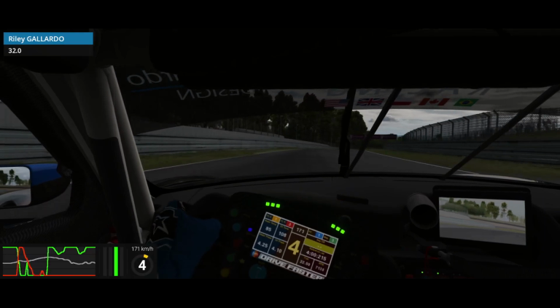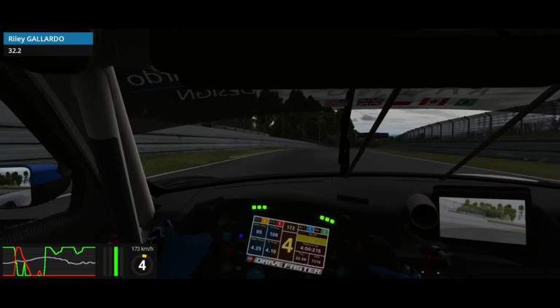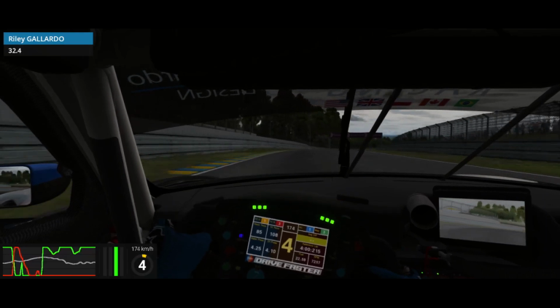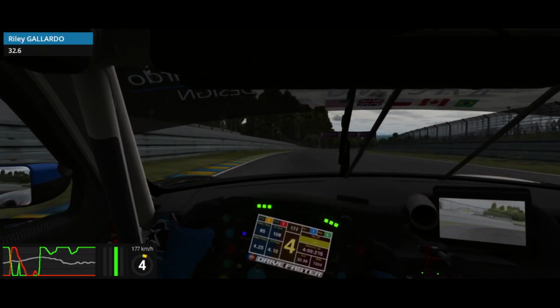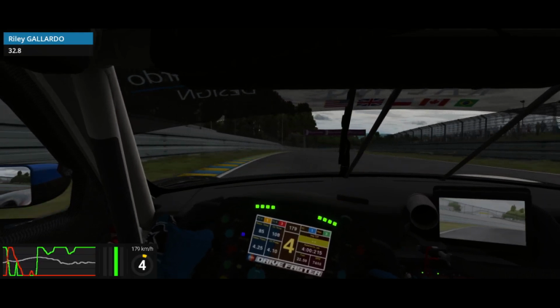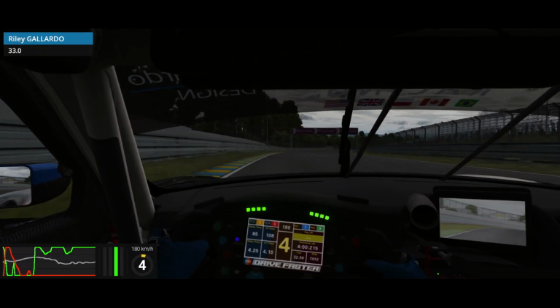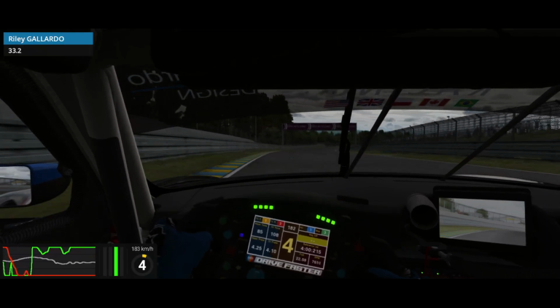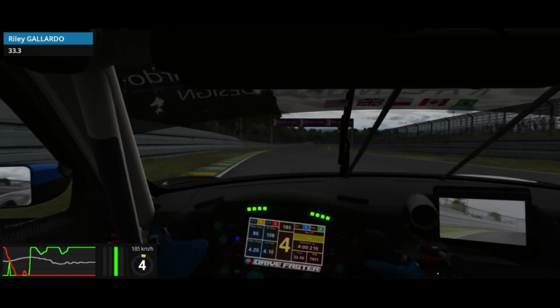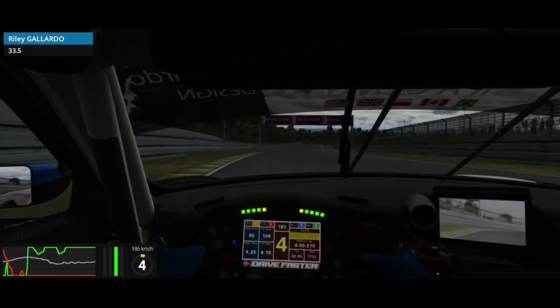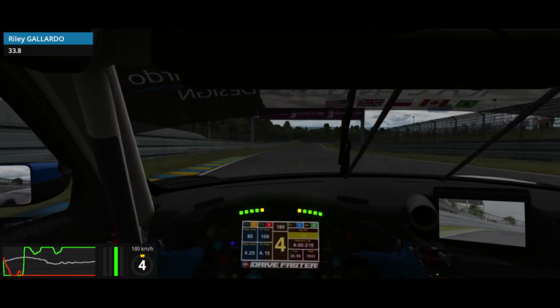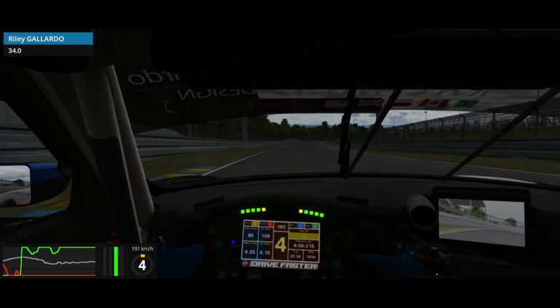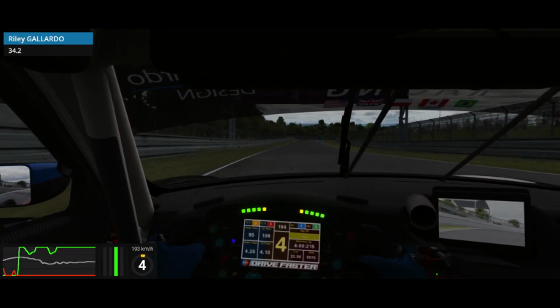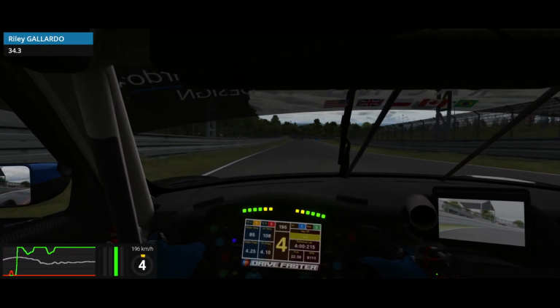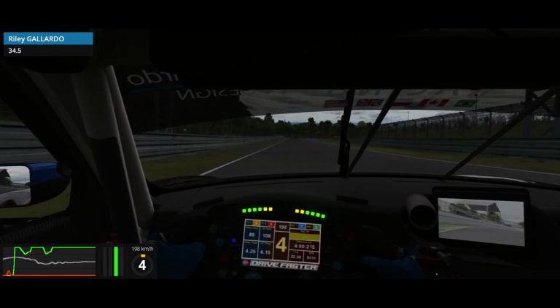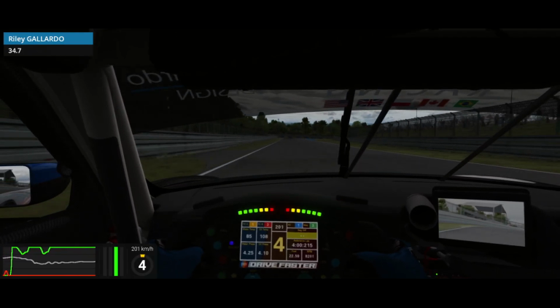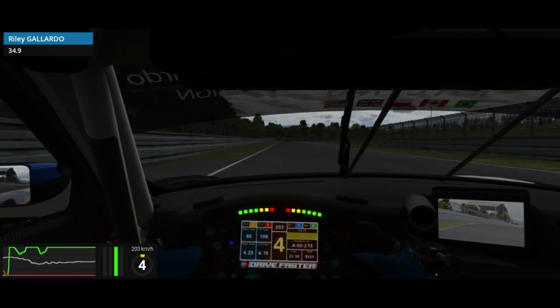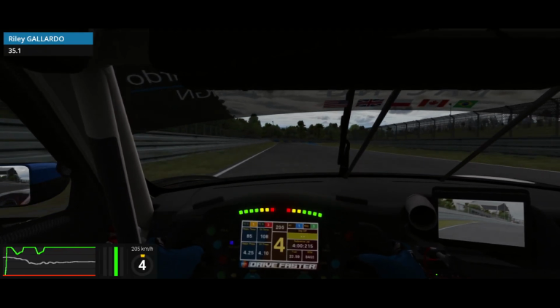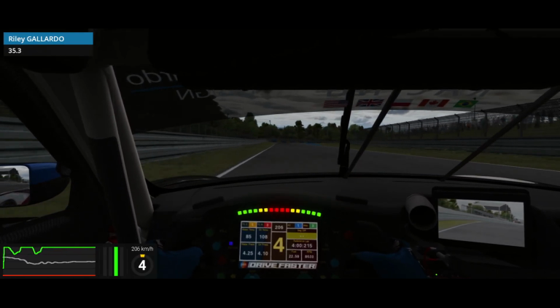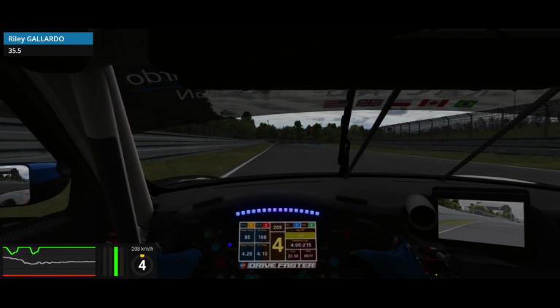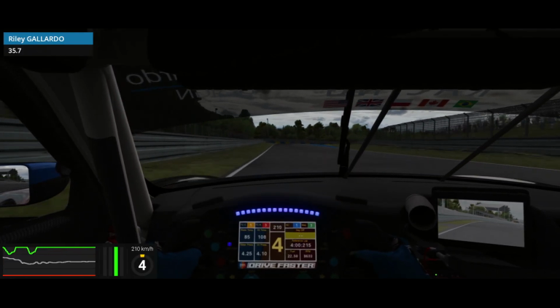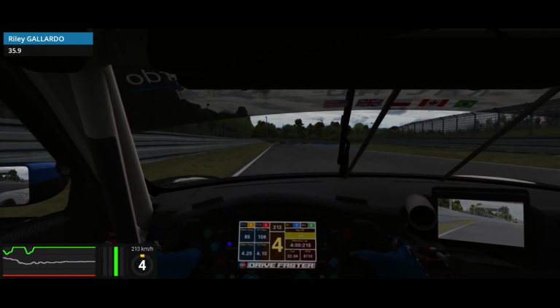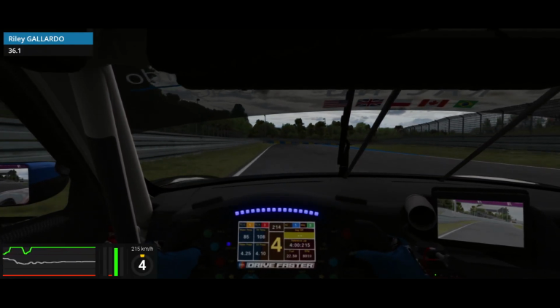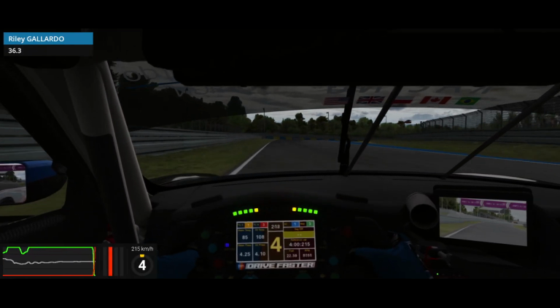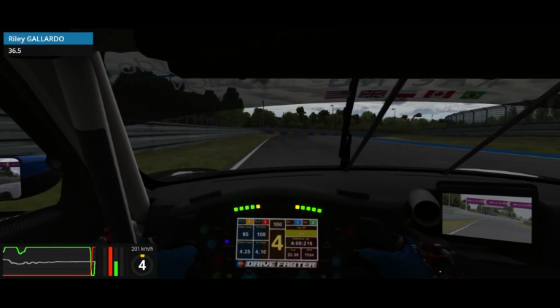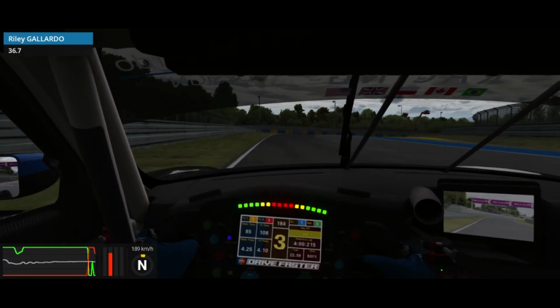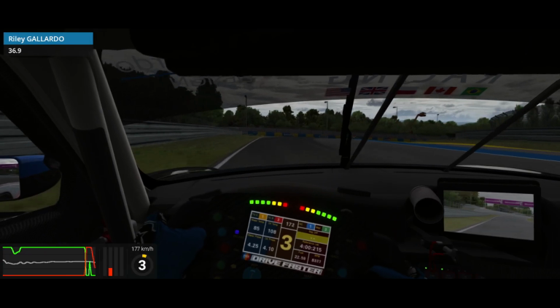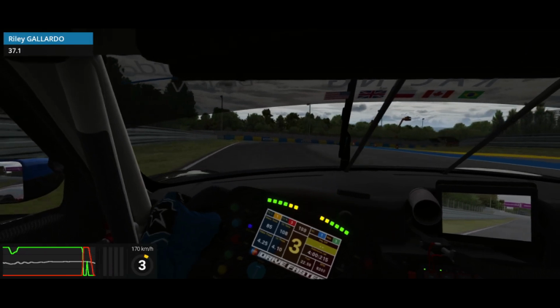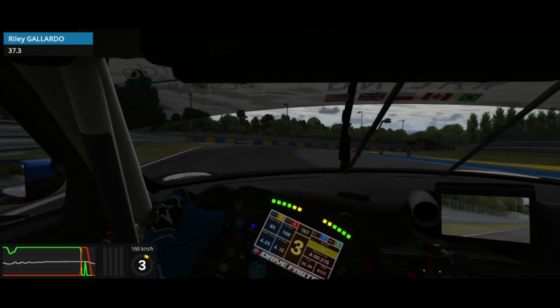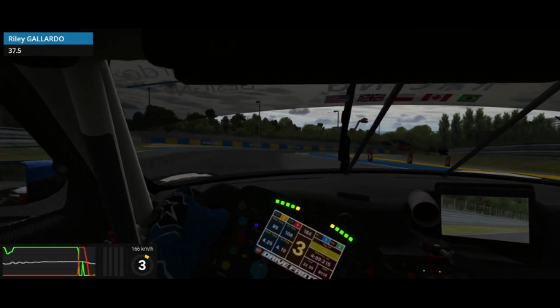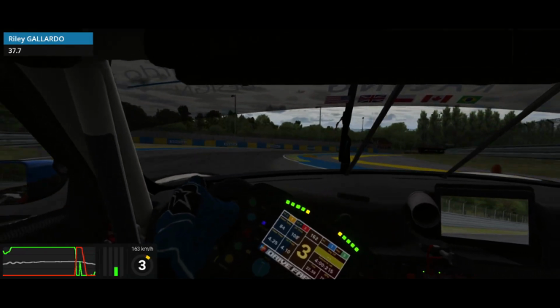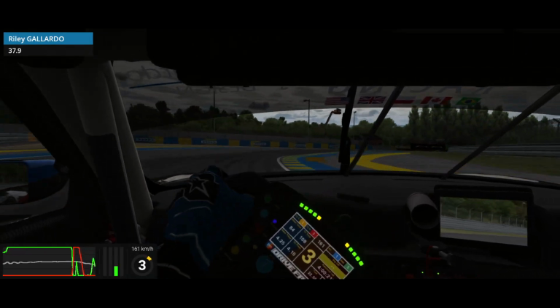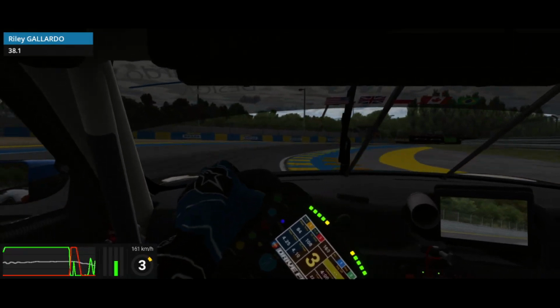Now for Tet Rouge, which for some reason is a blind corner on this mod, you want to brake around the blue paint on the right and just follow the tire marks over the crest.